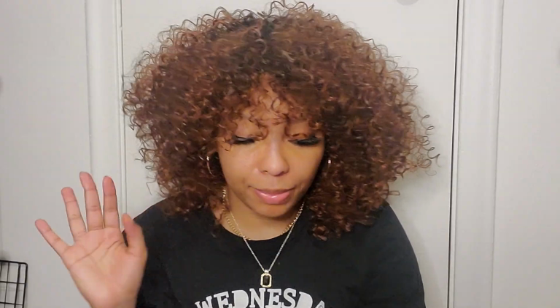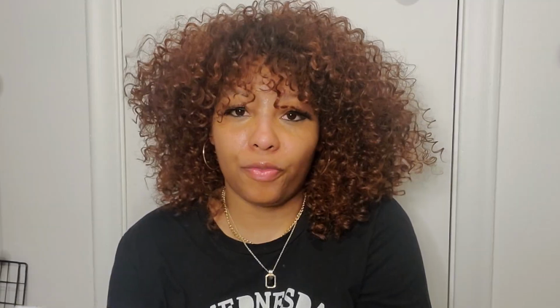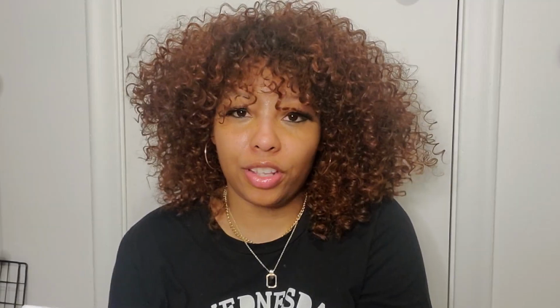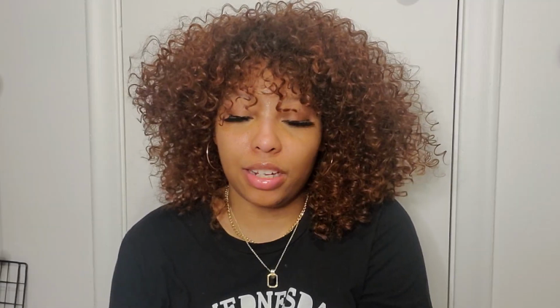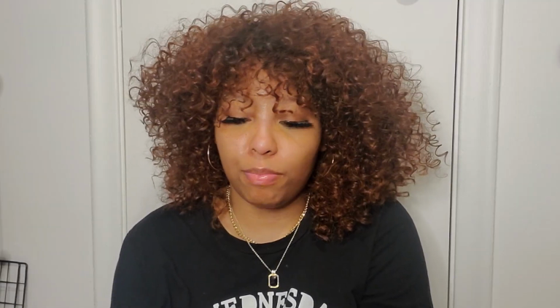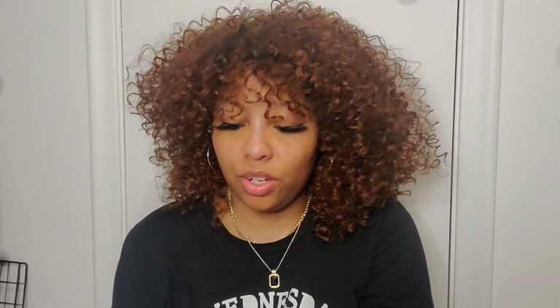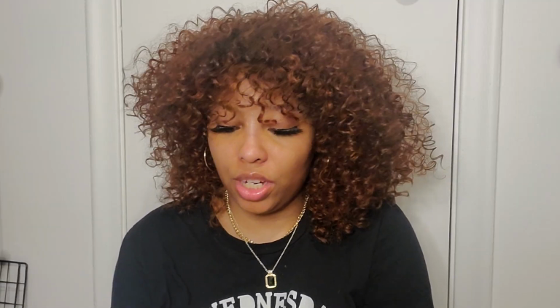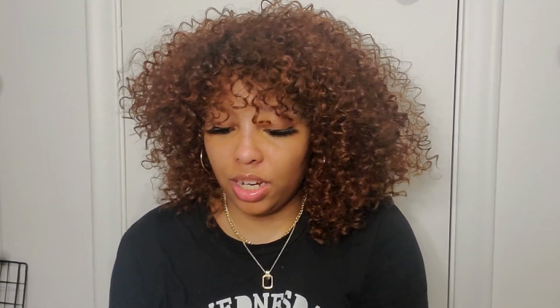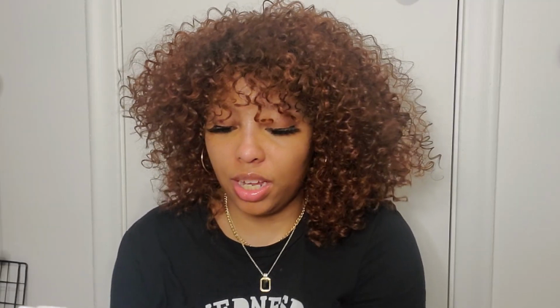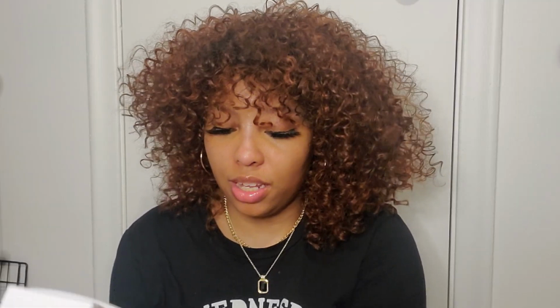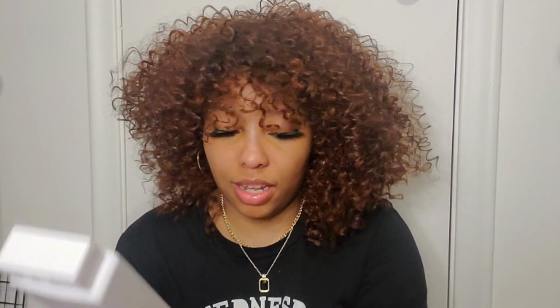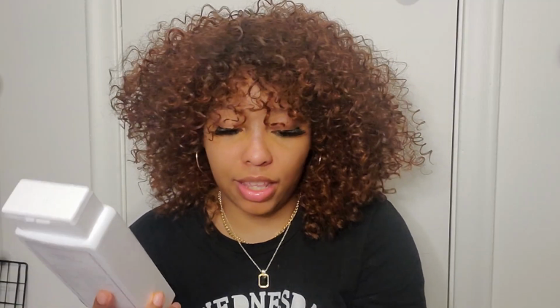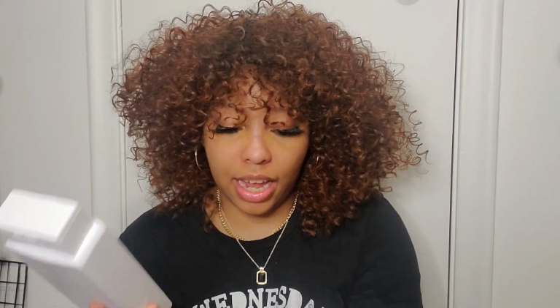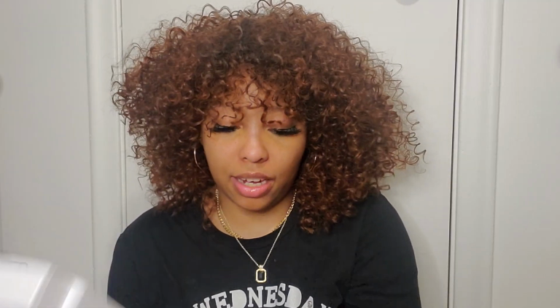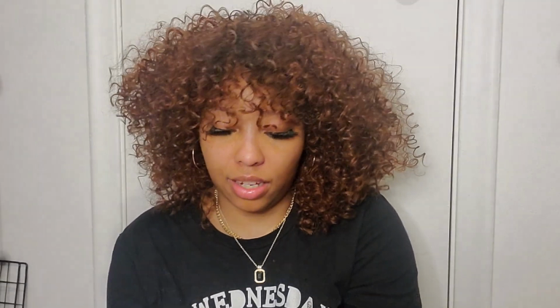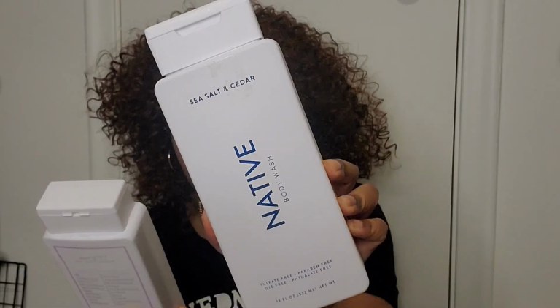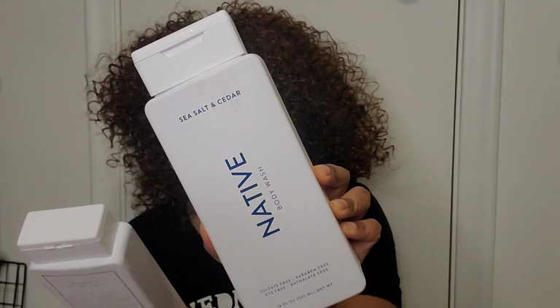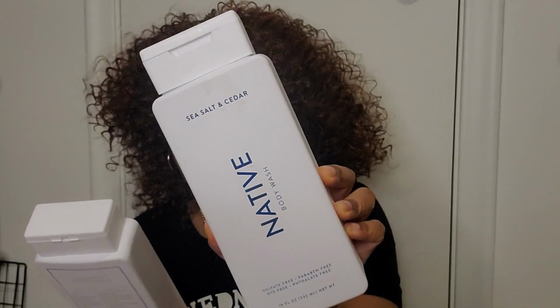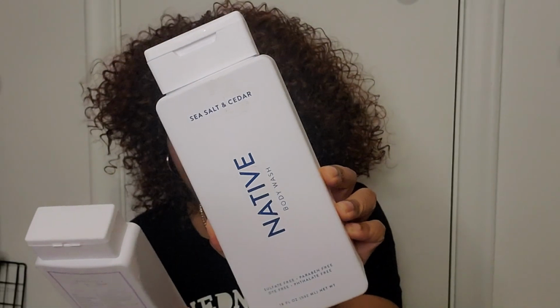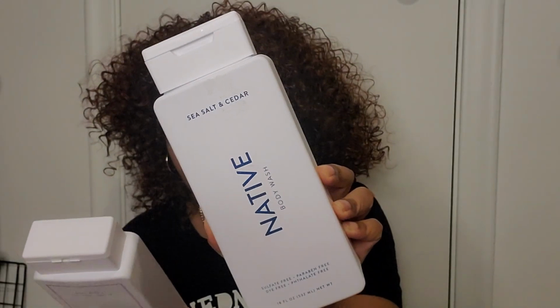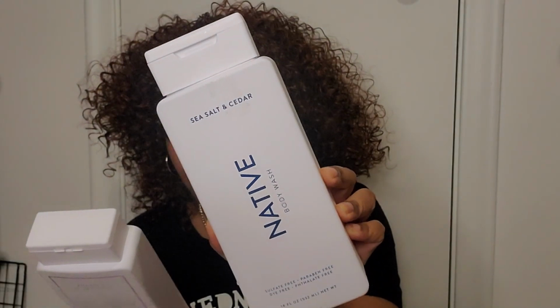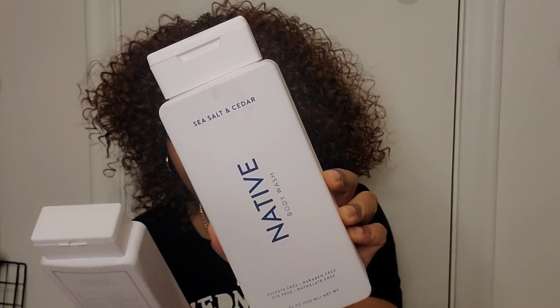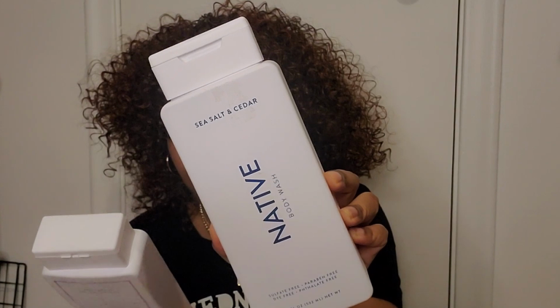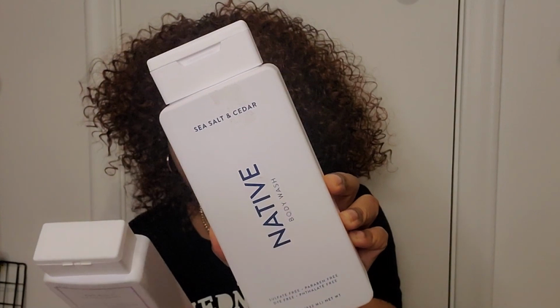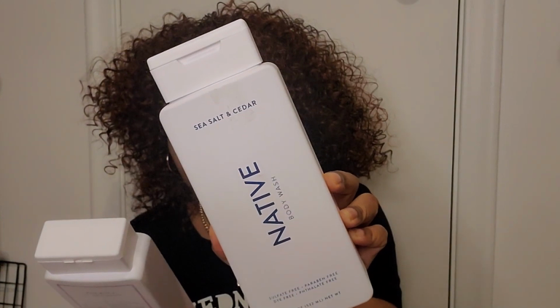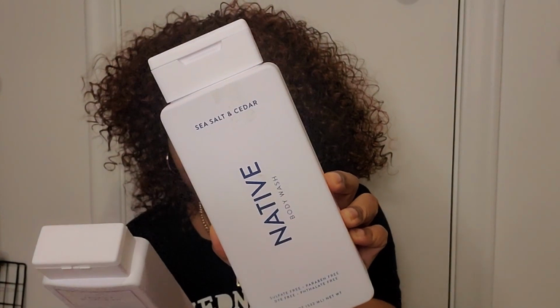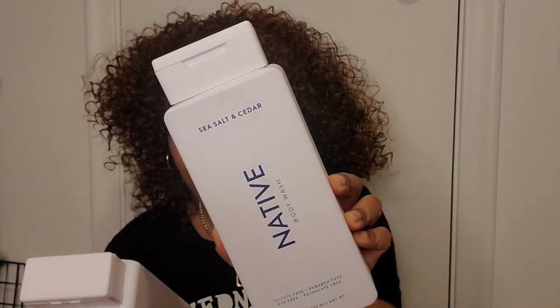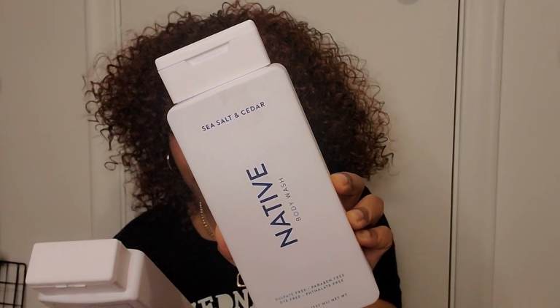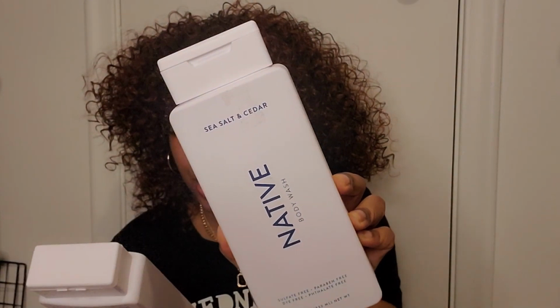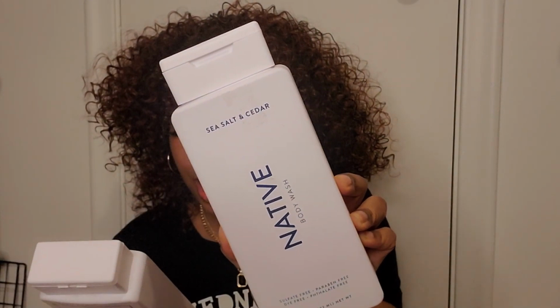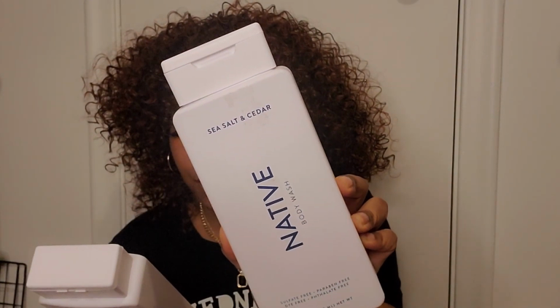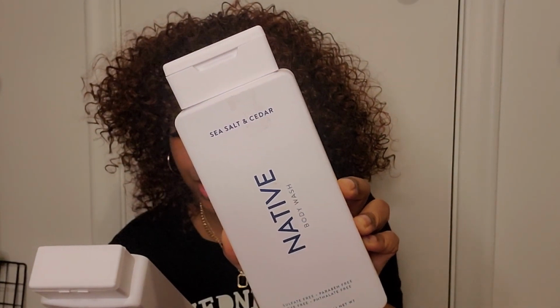First thing to mention is that these body washes are sulfate free, paraben free, and dye free.